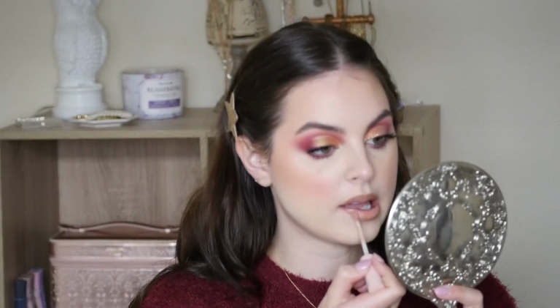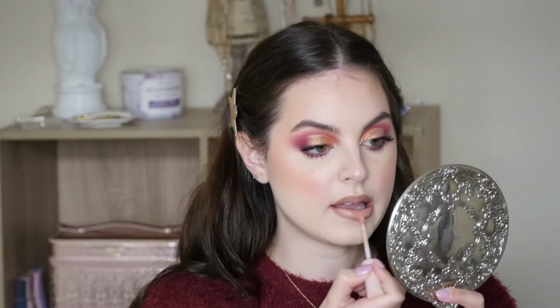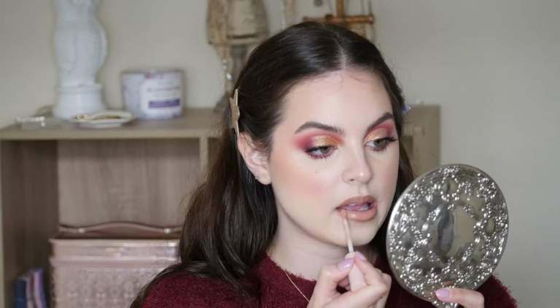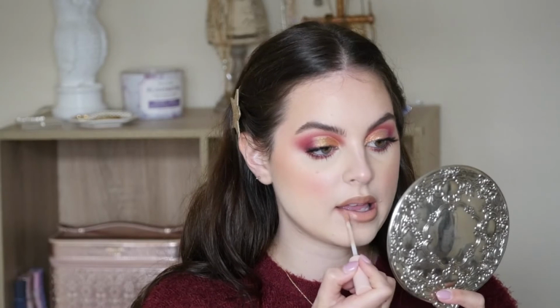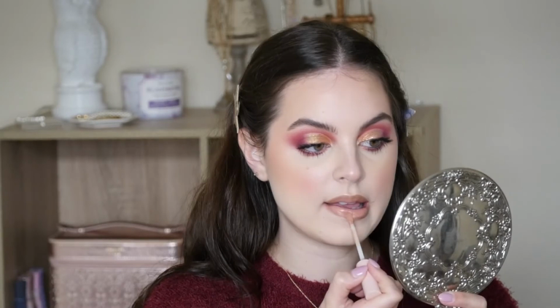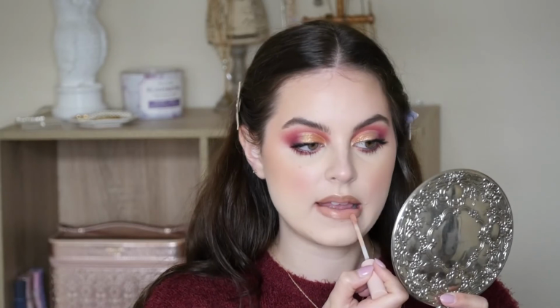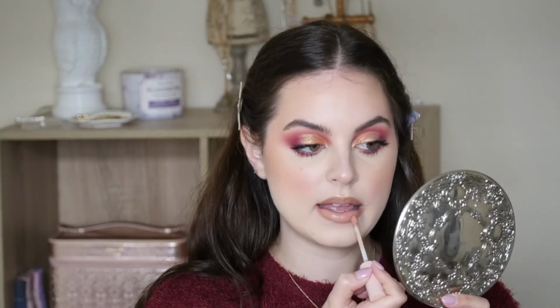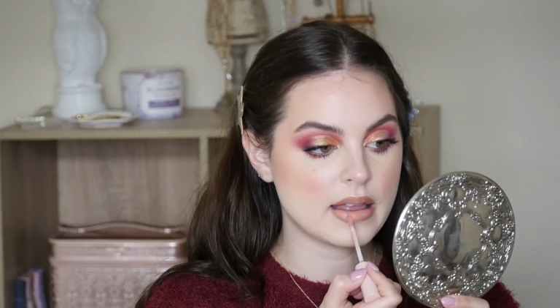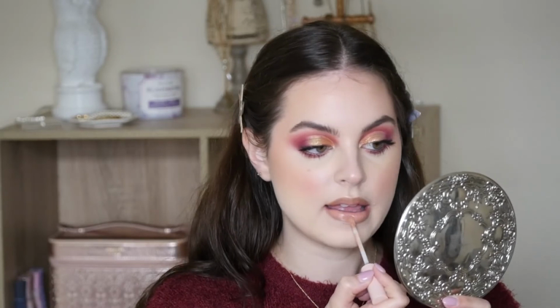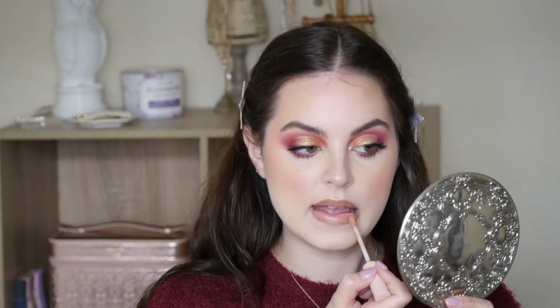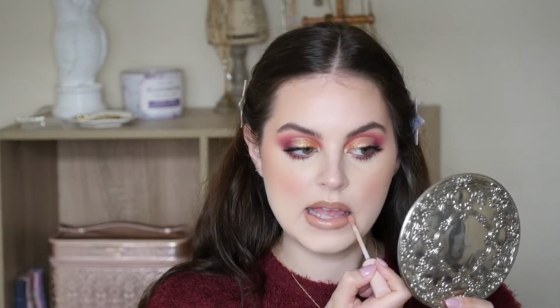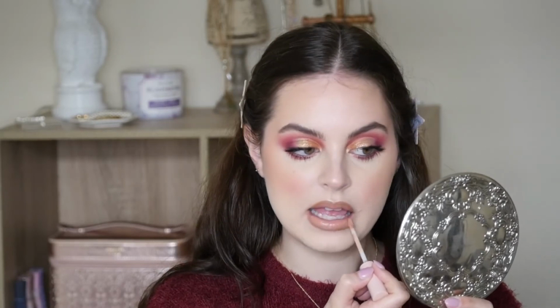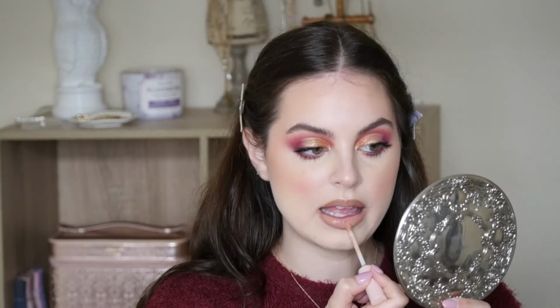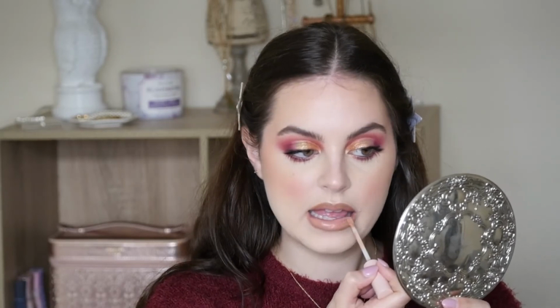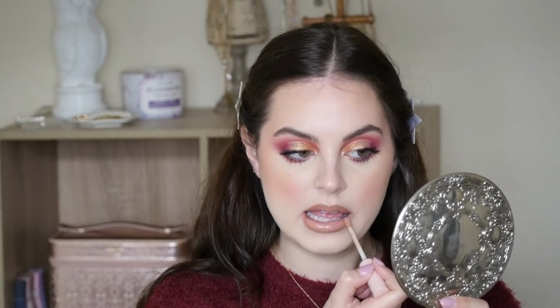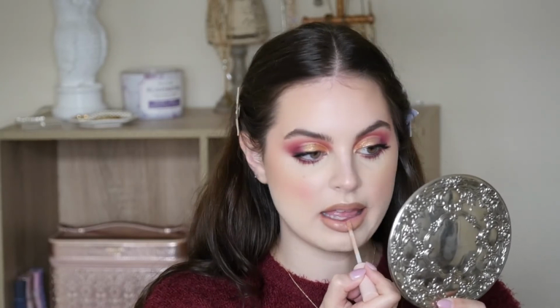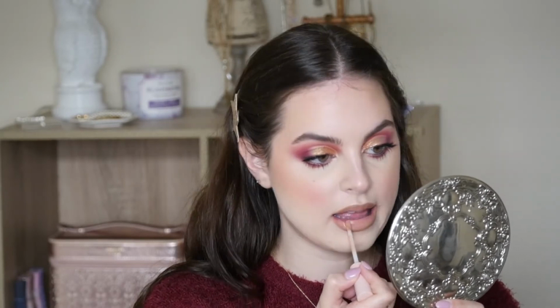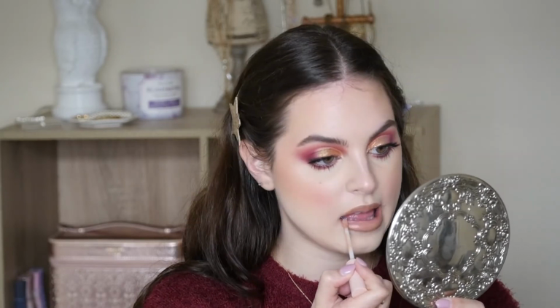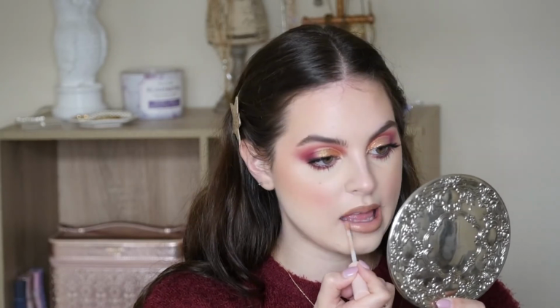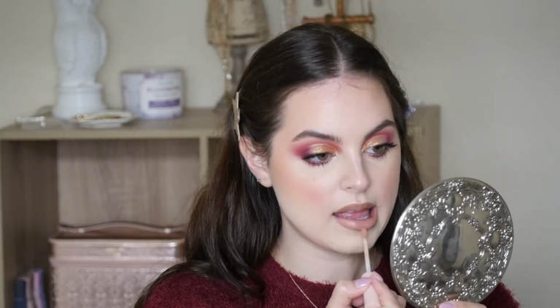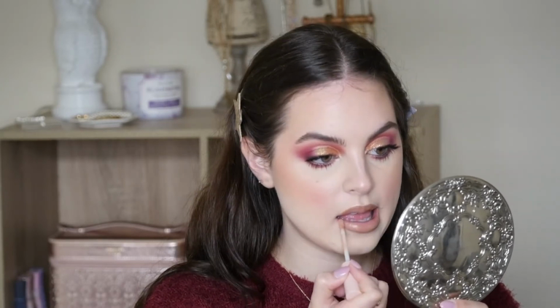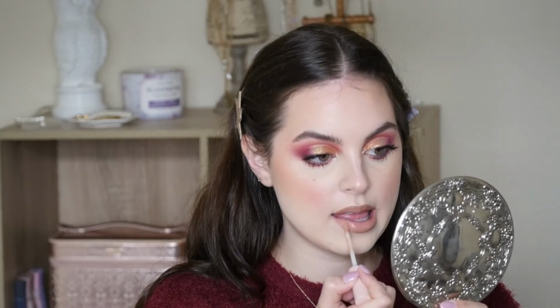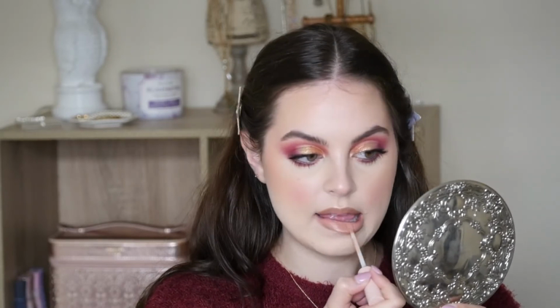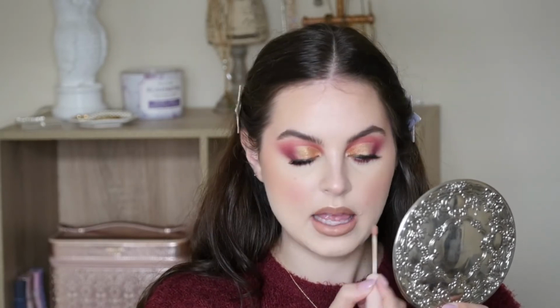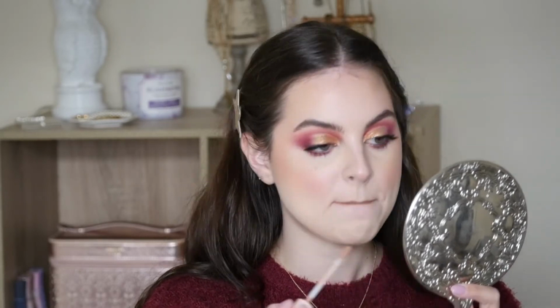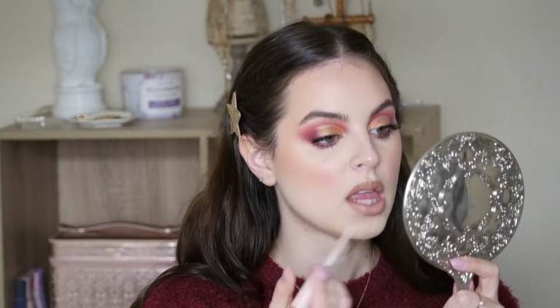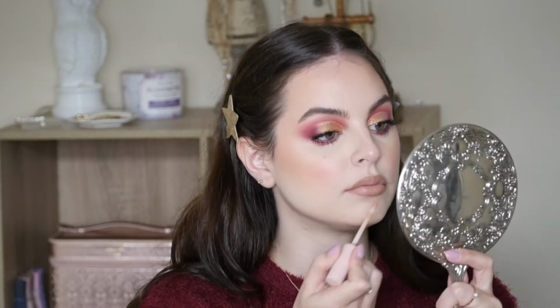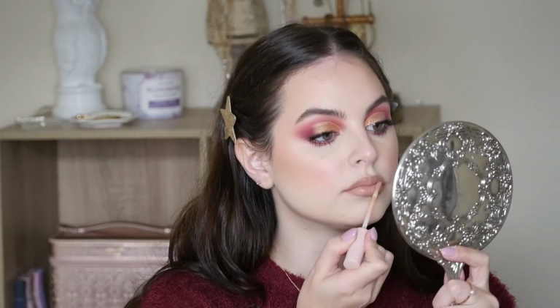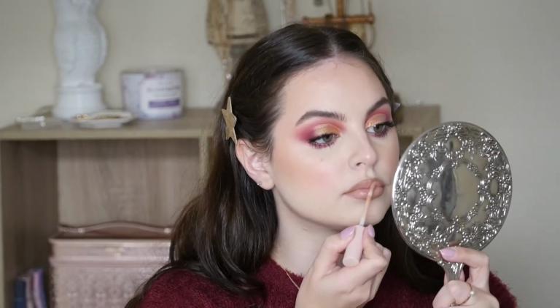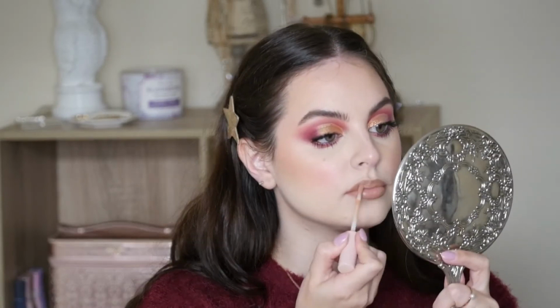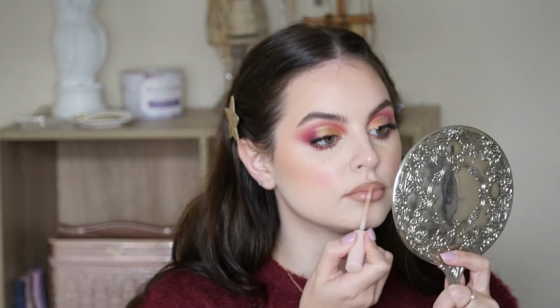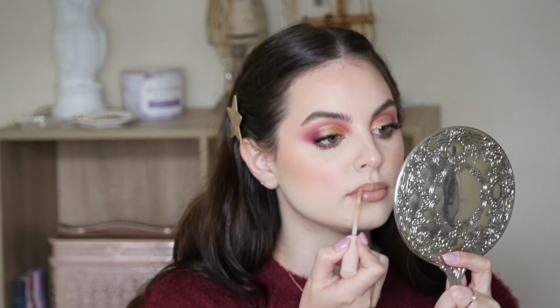What's your go-to nude lip? I really want recommendations, so comment down below!